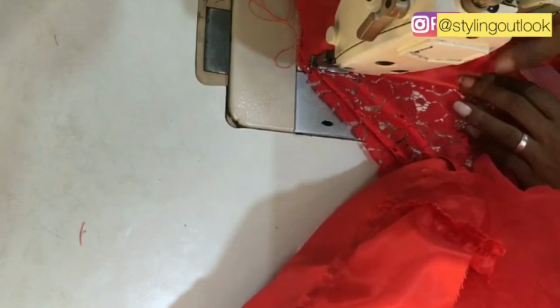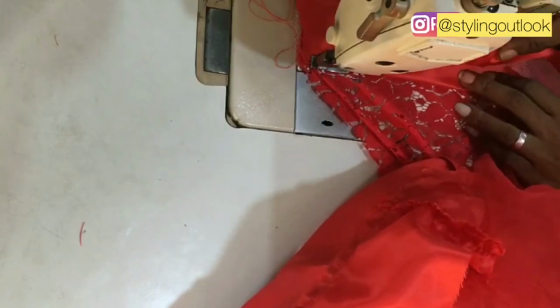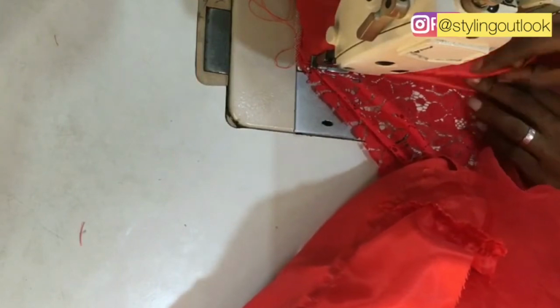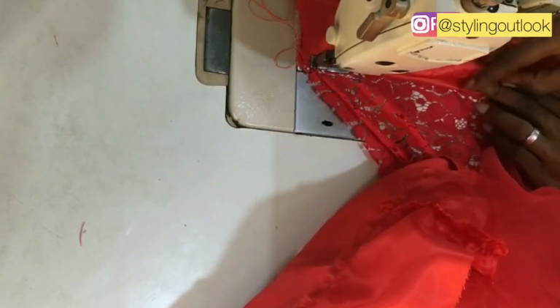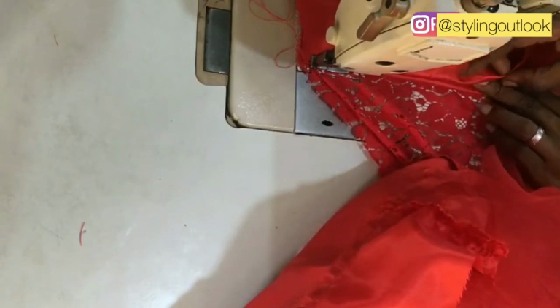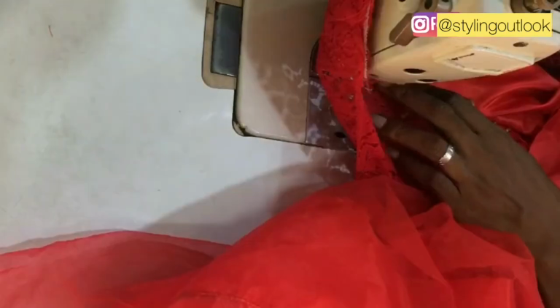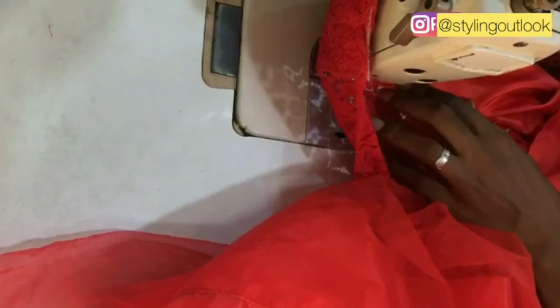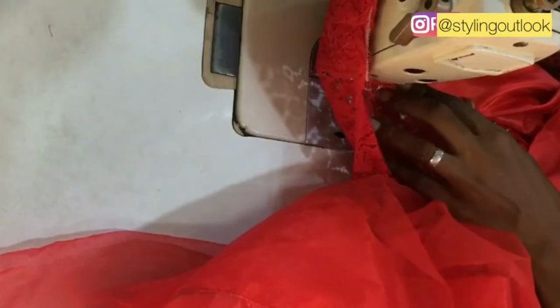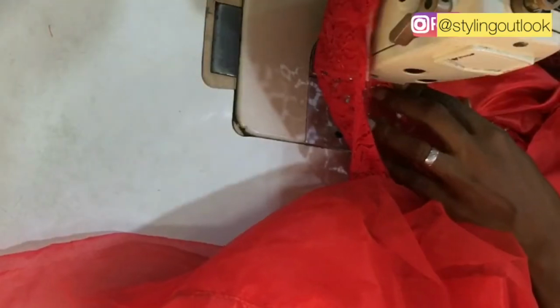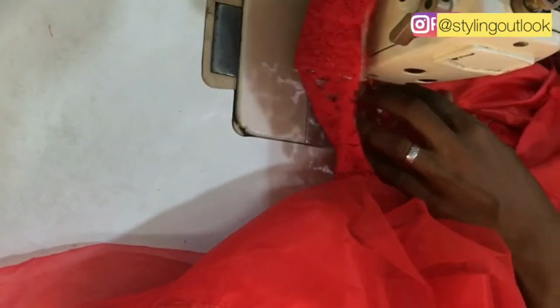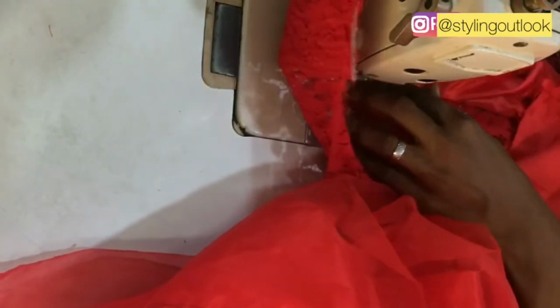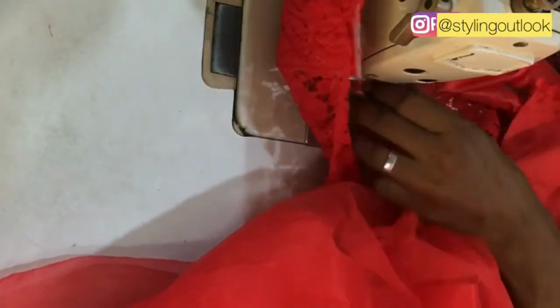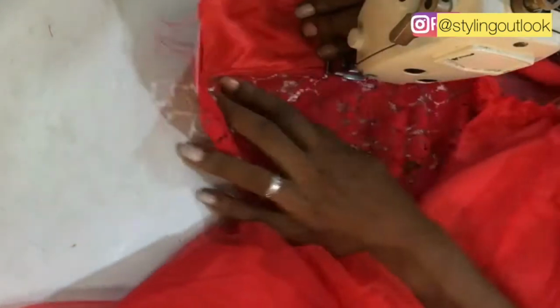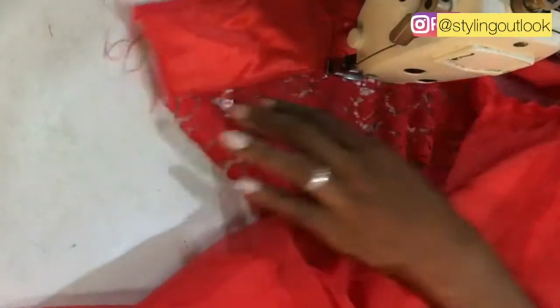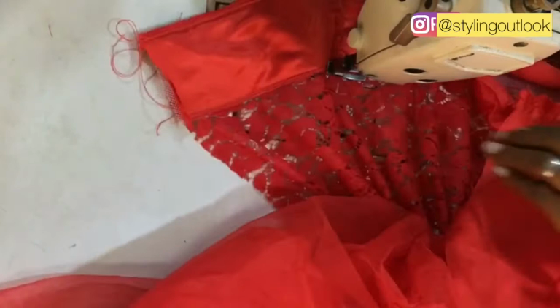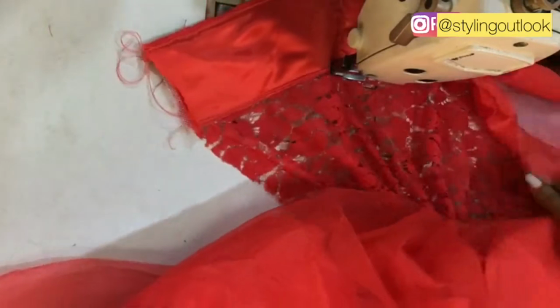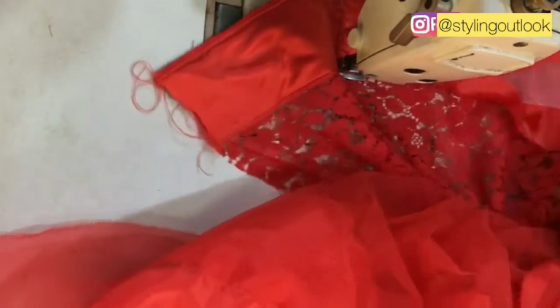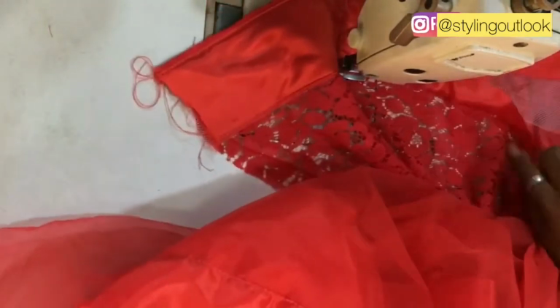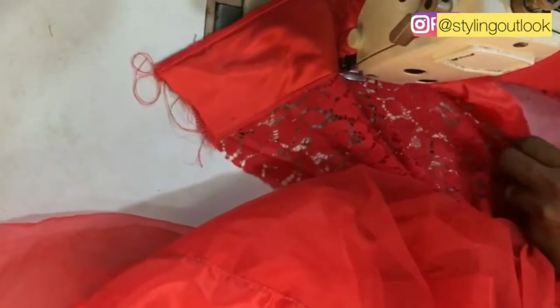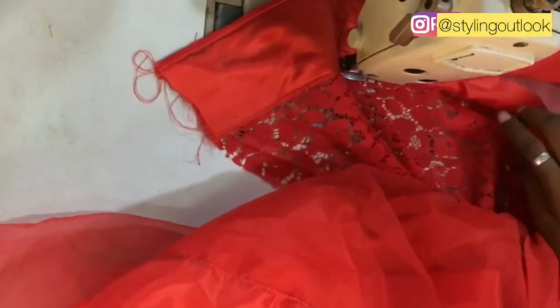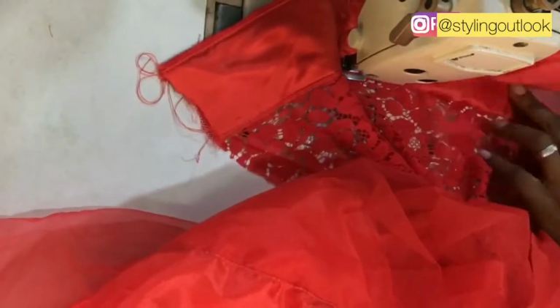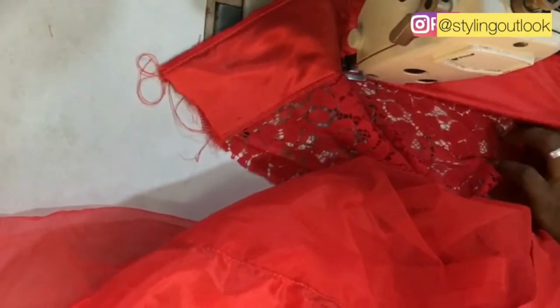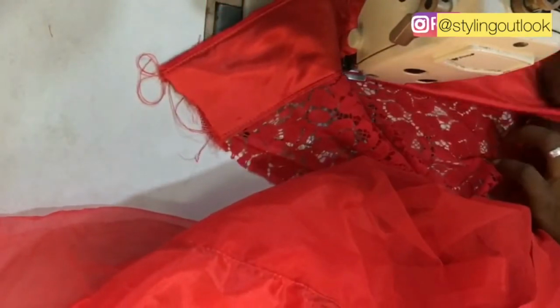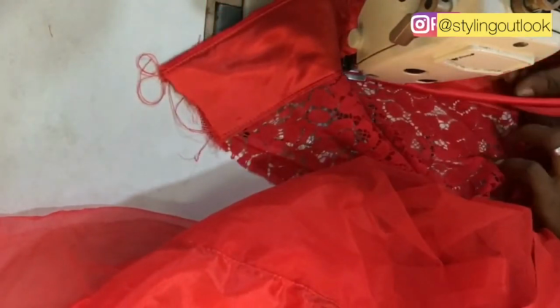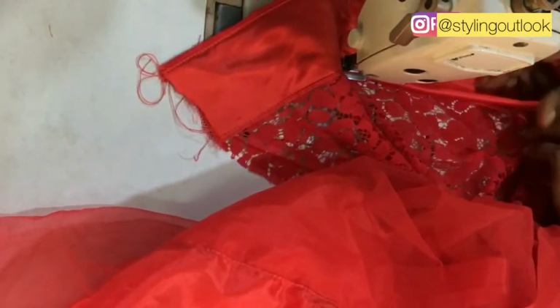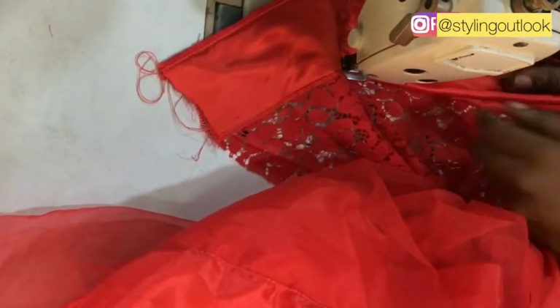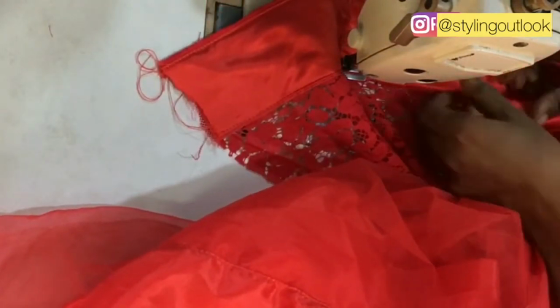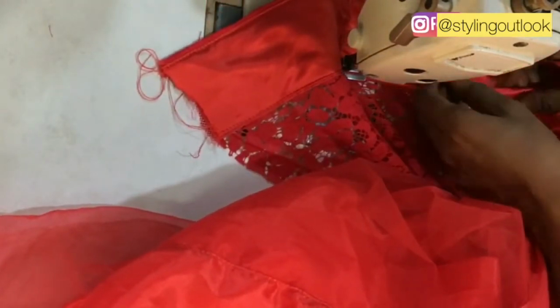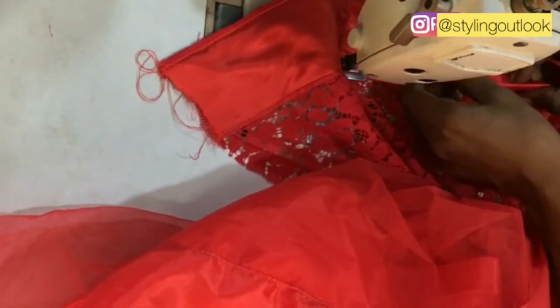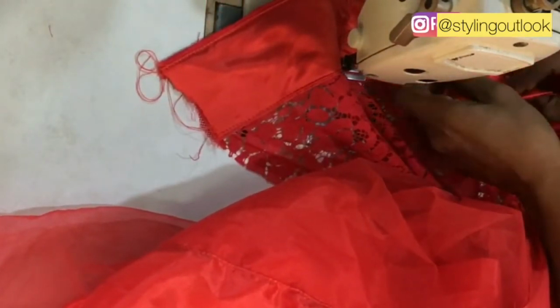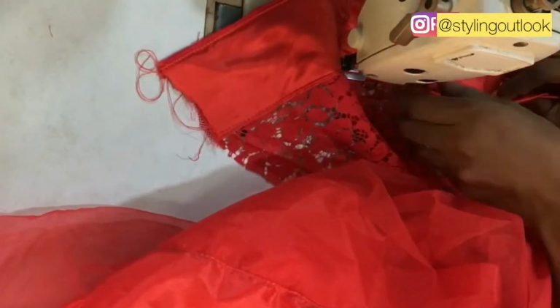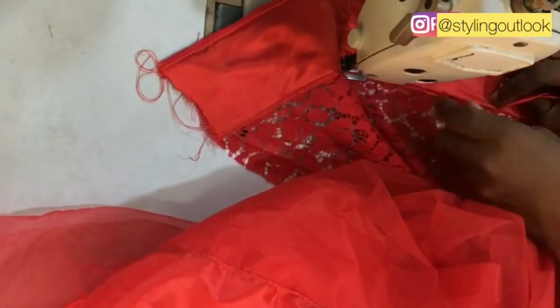I'll be stitching it all the way down to the end of this fabric.